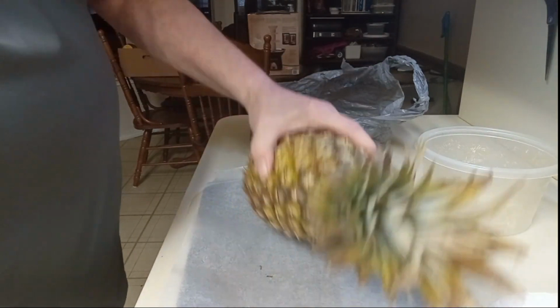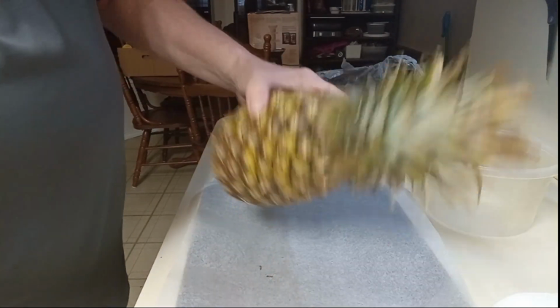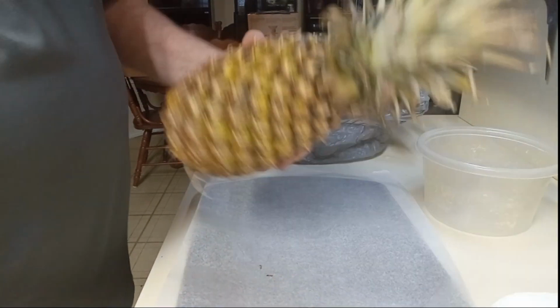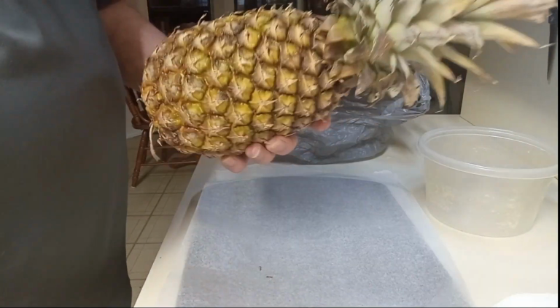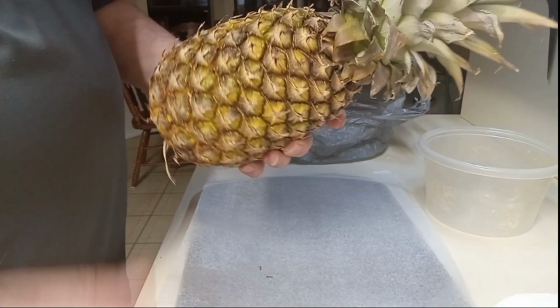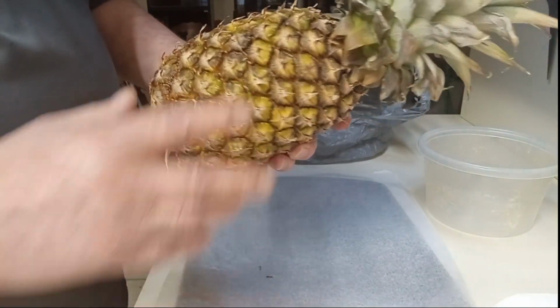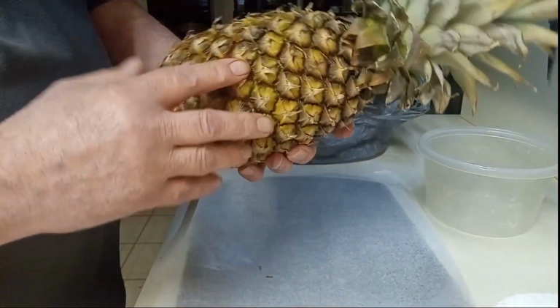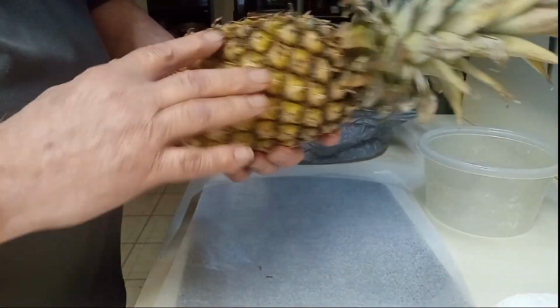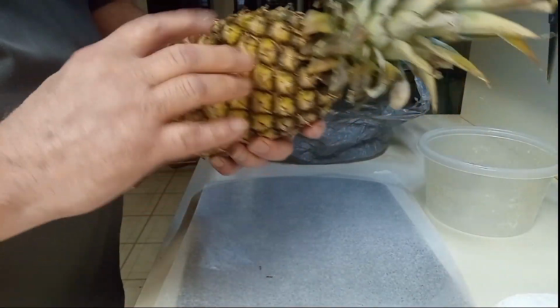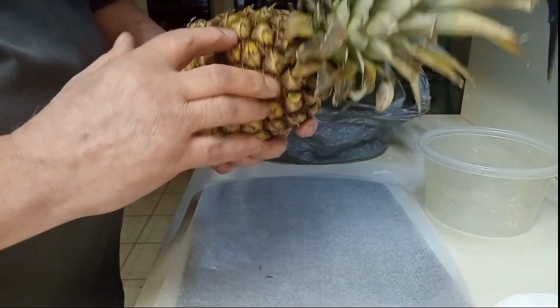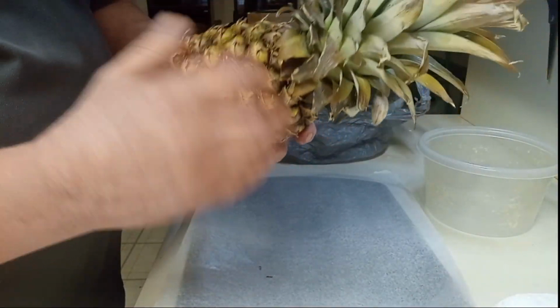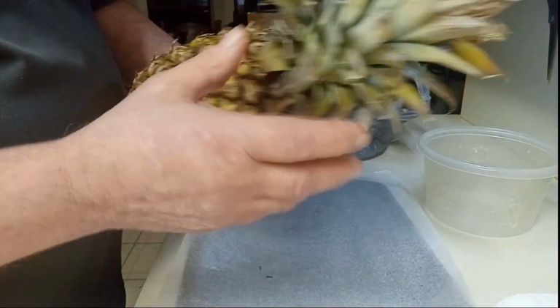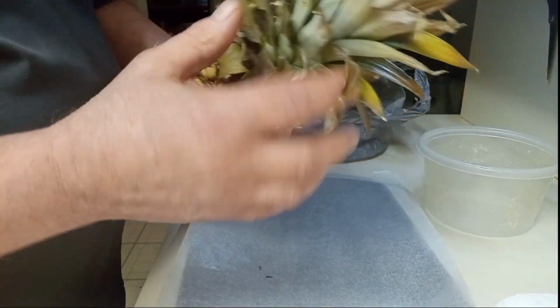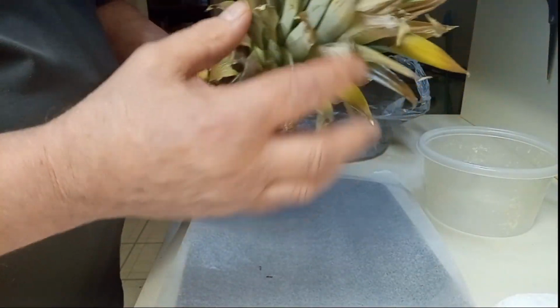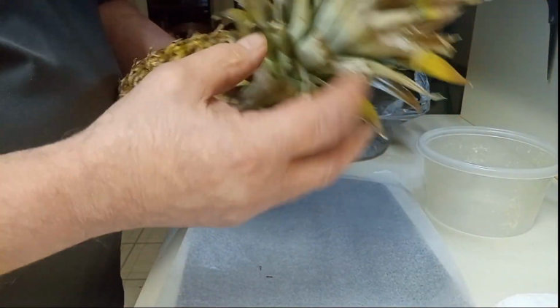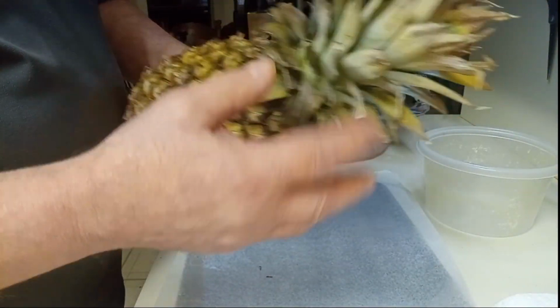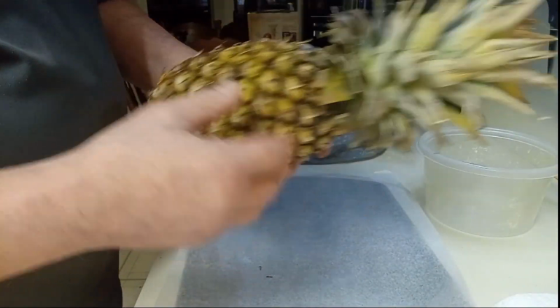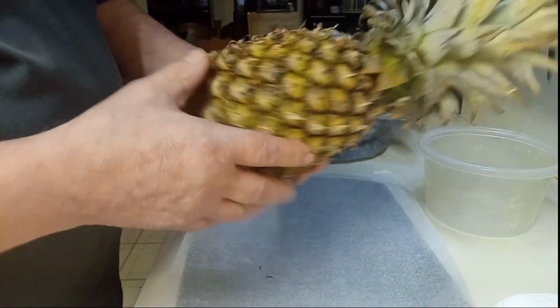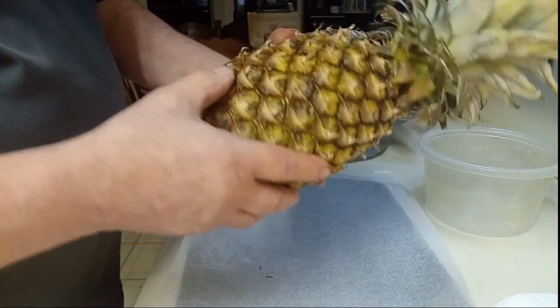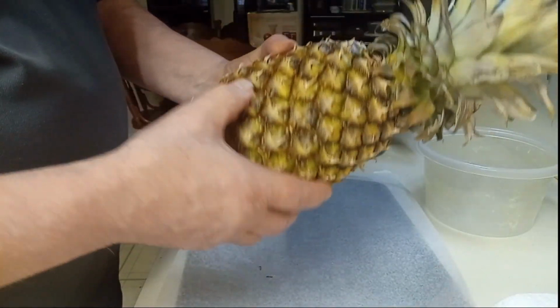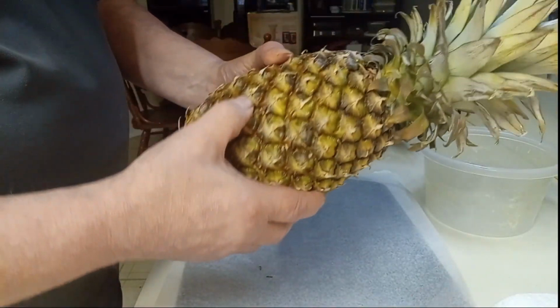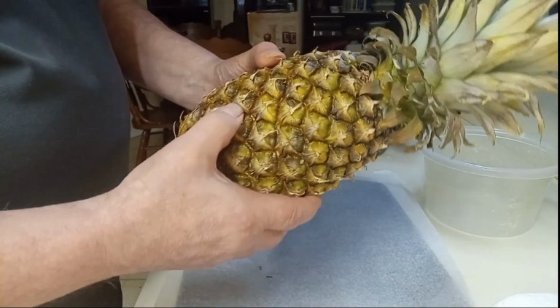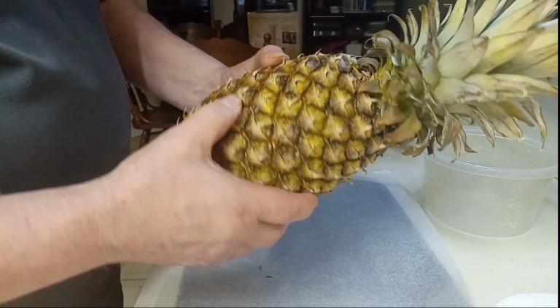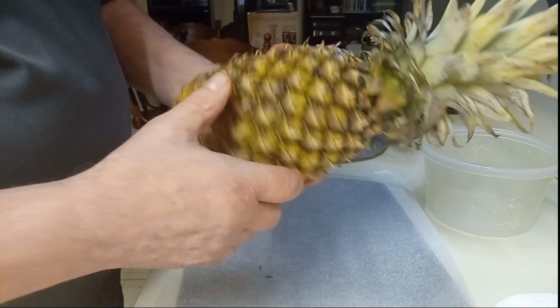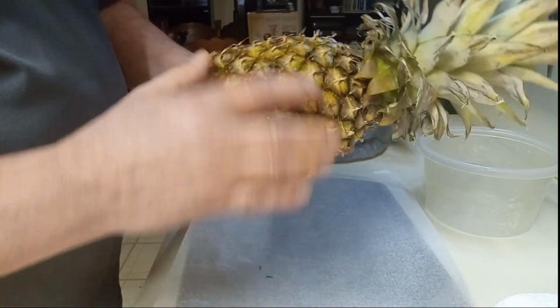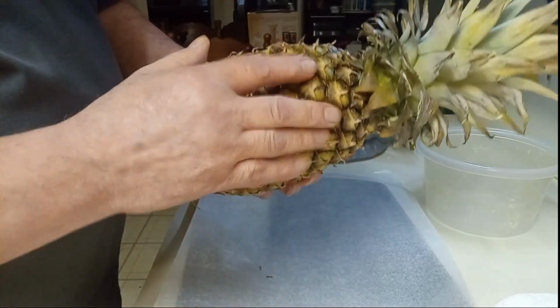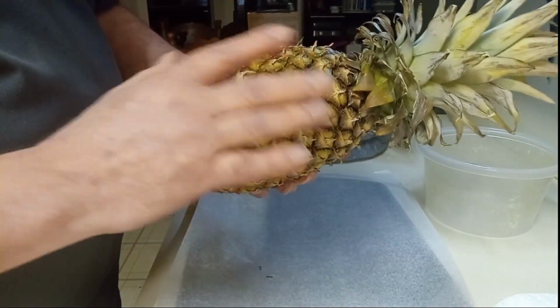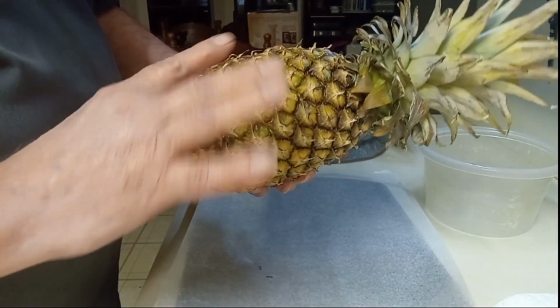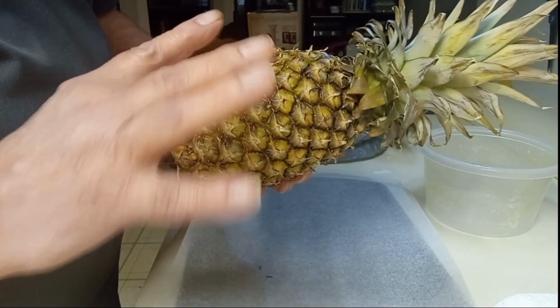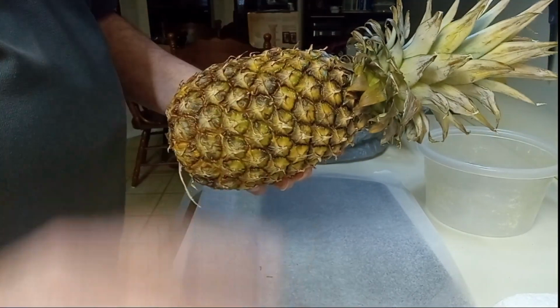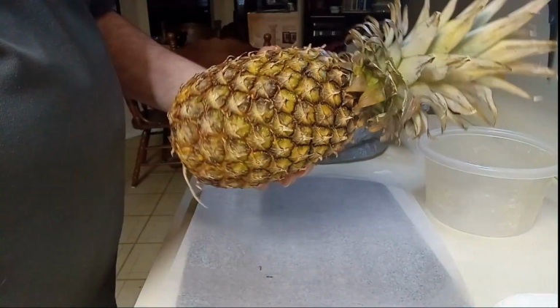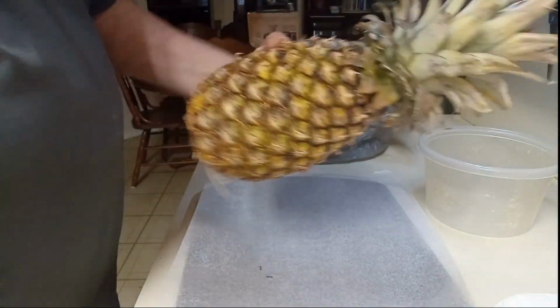You want to get one that's not too green. See, it's a little brown — this might be a little too brown, but it'll be nice and sweet.